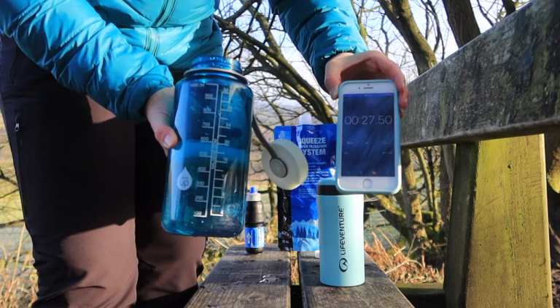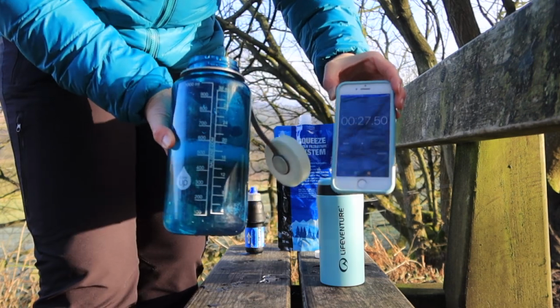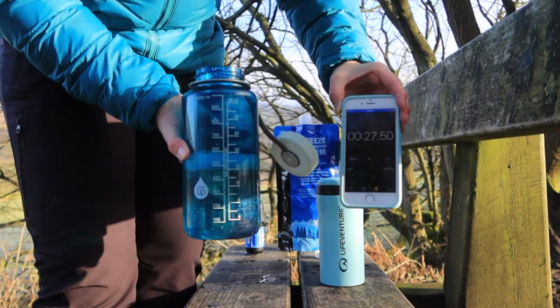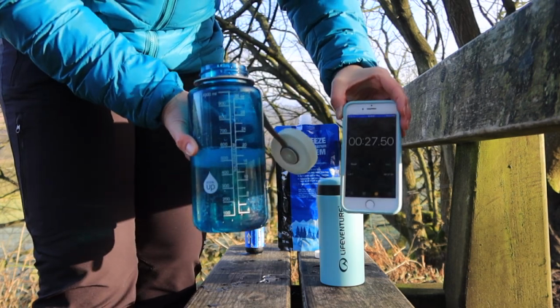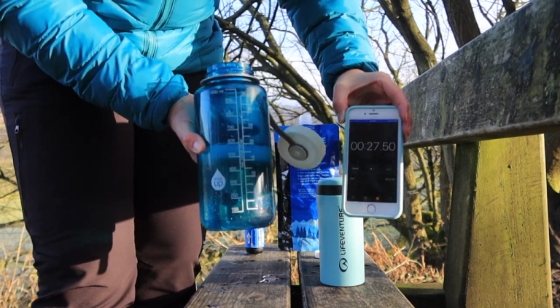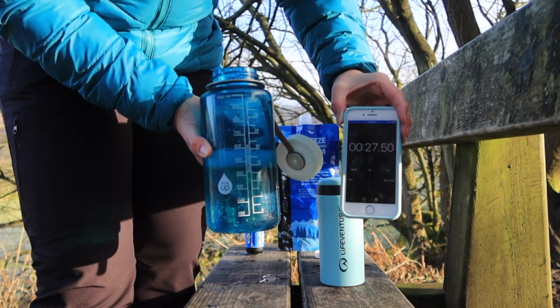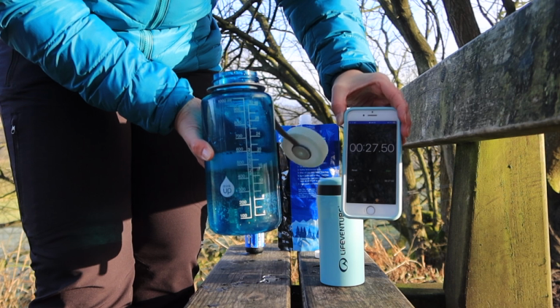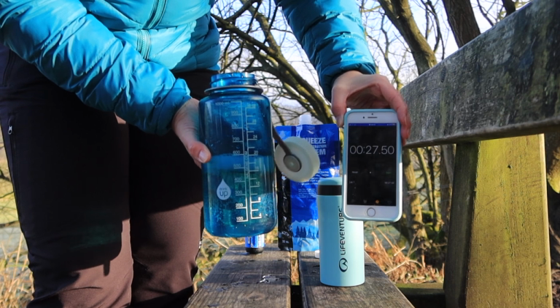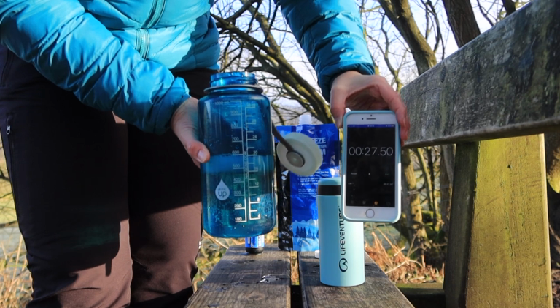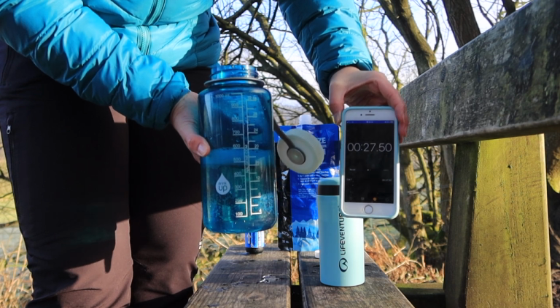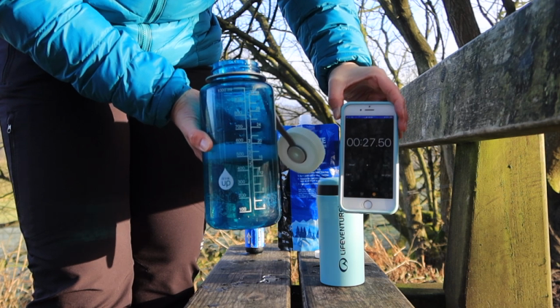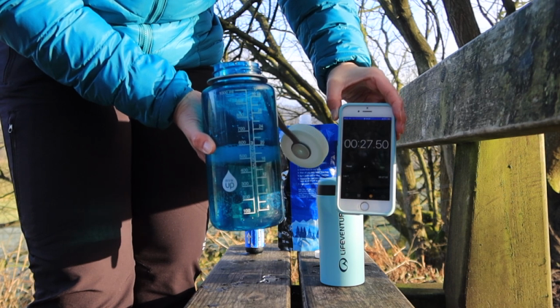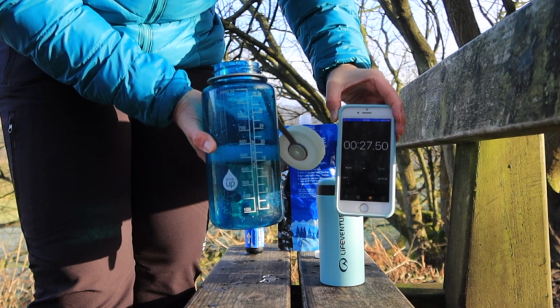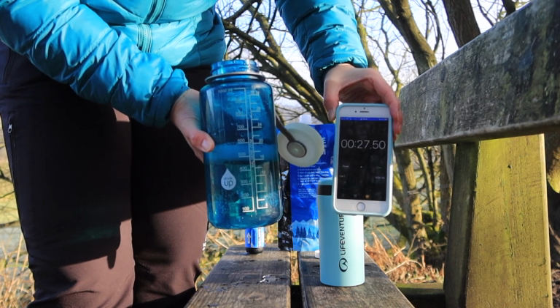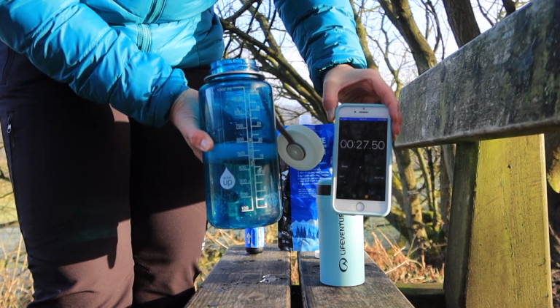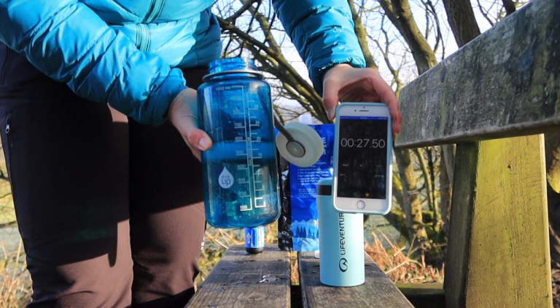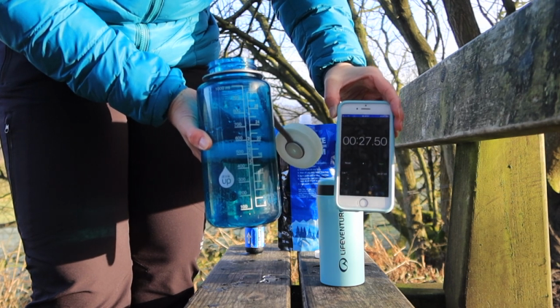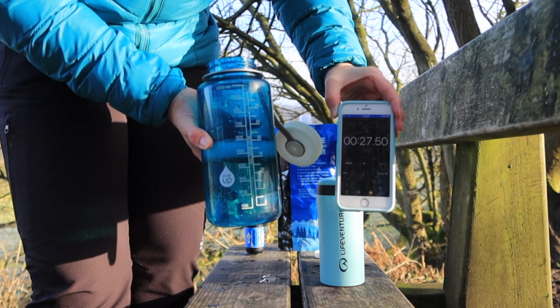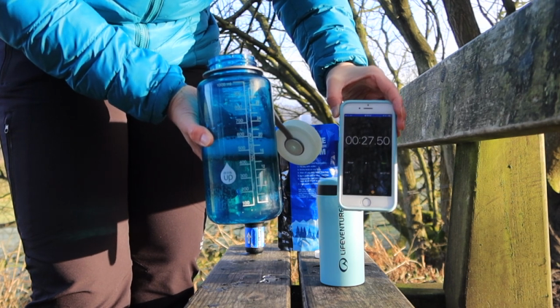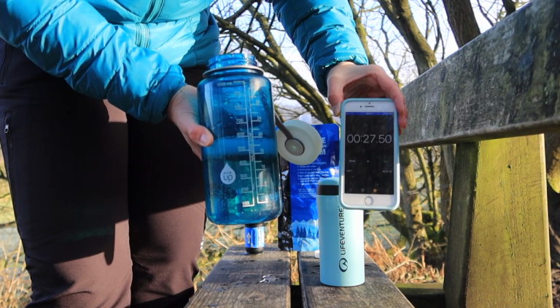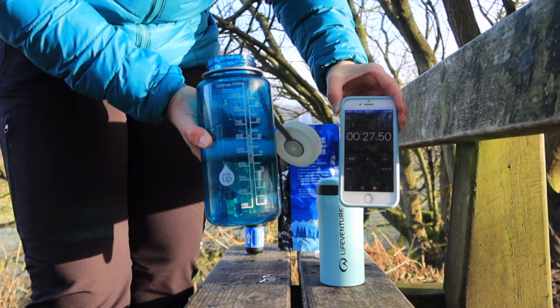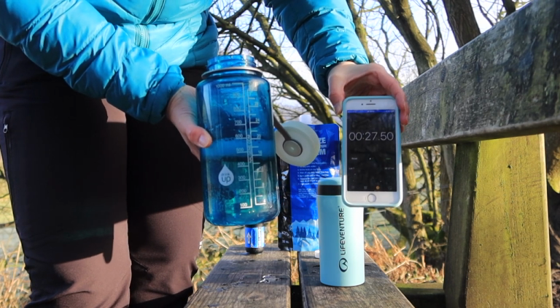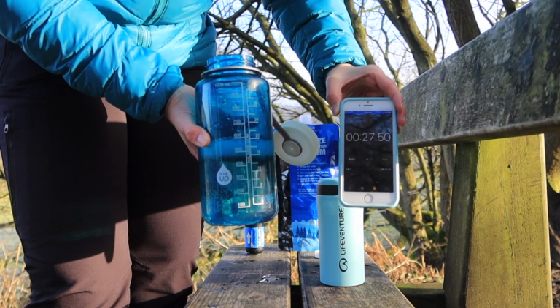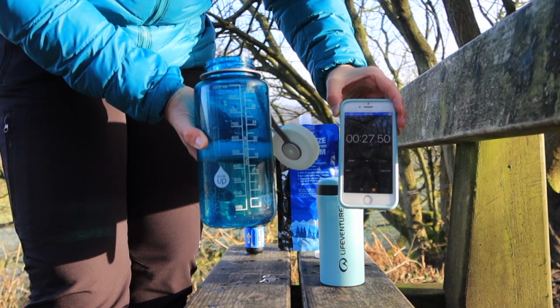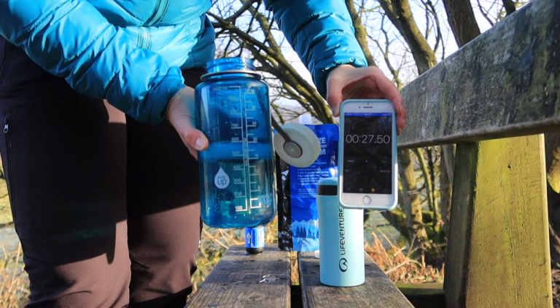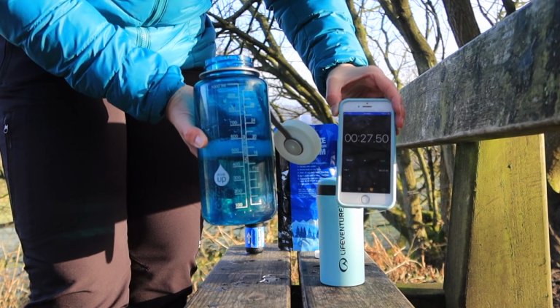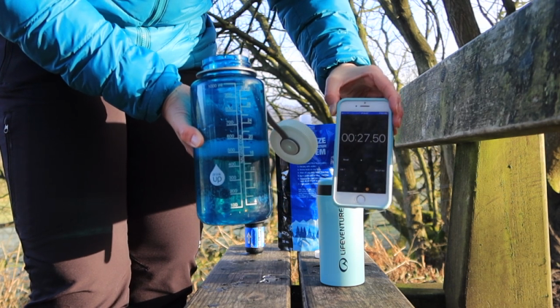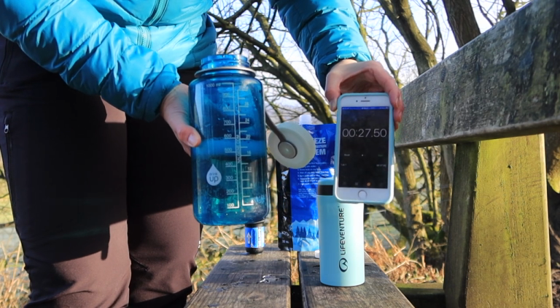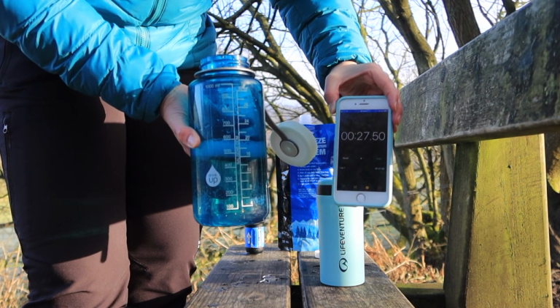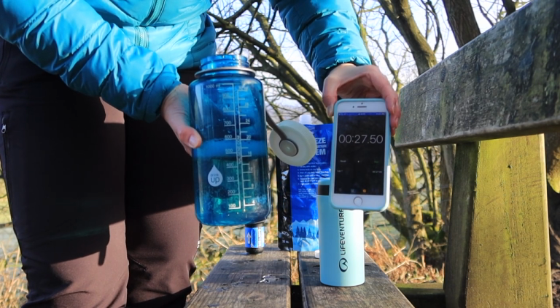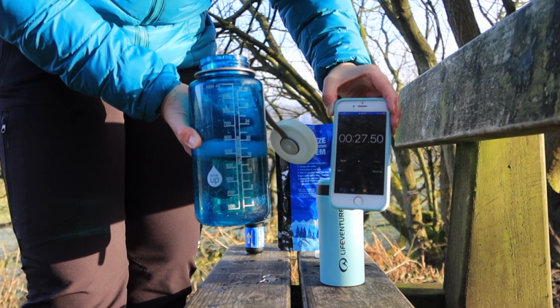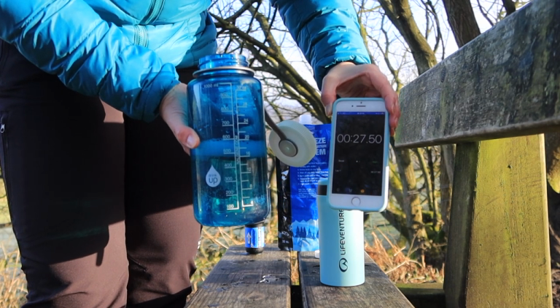That's 500 ml in 27 seconds — and I don't think that is too bad.